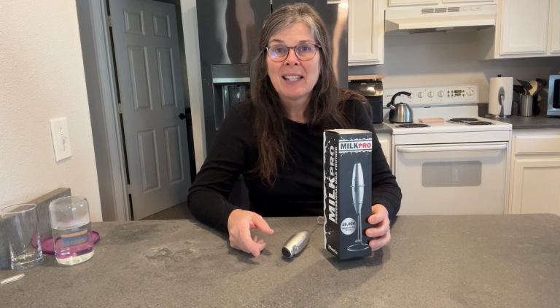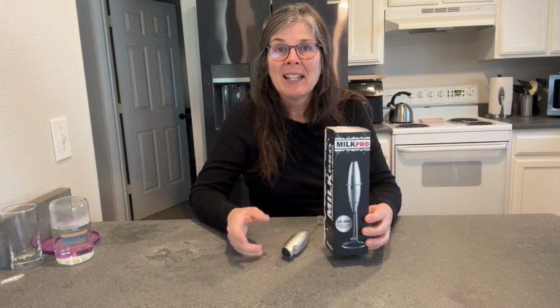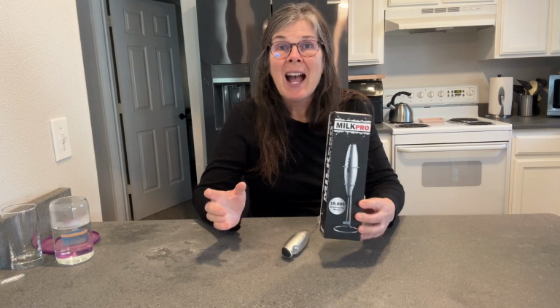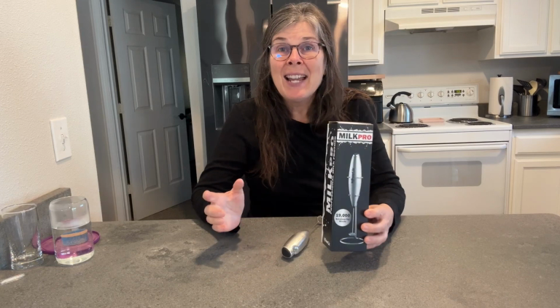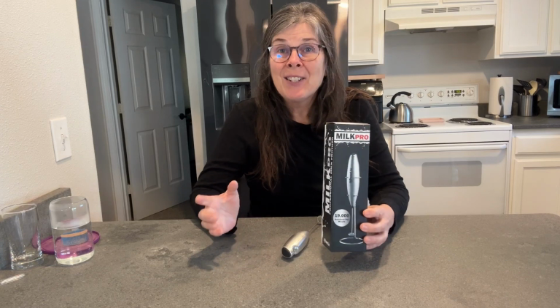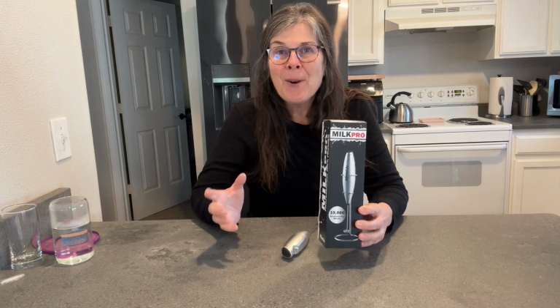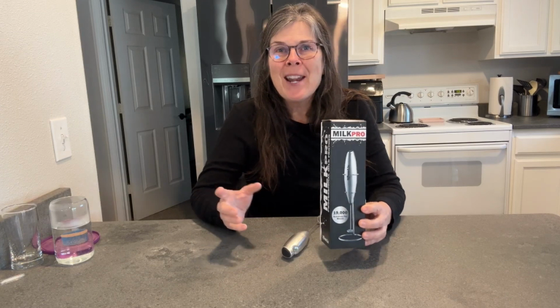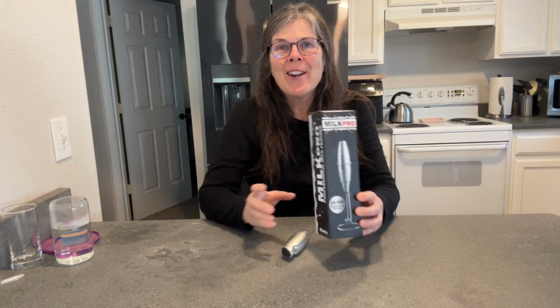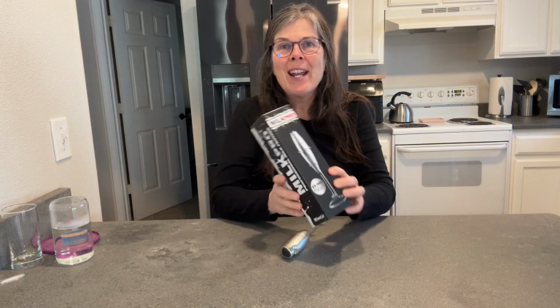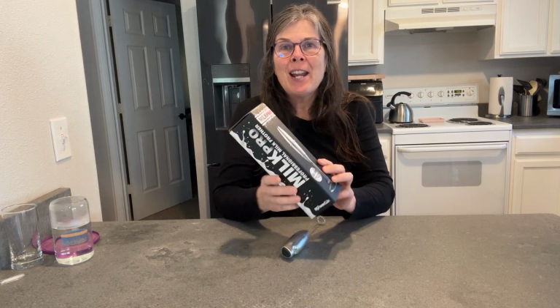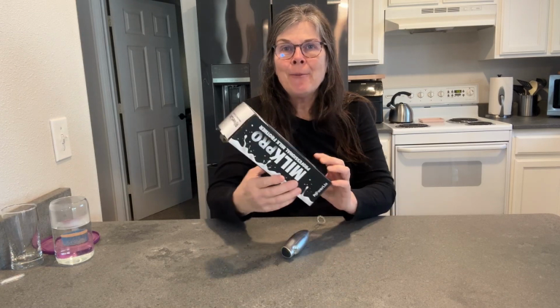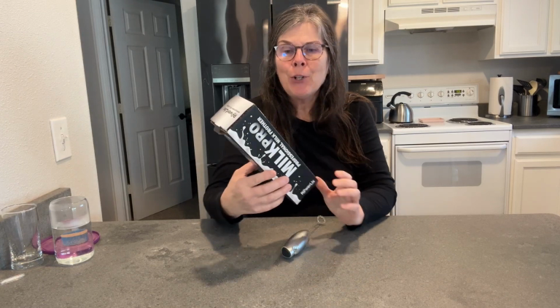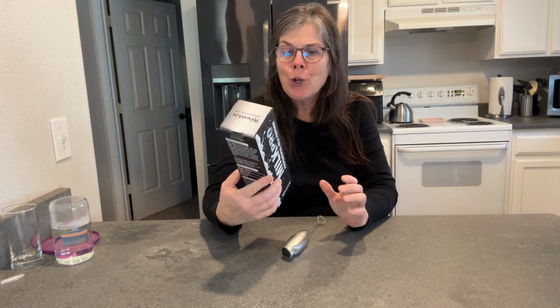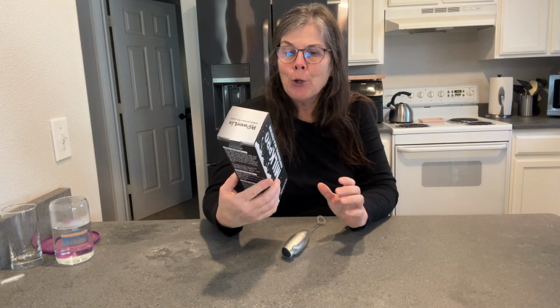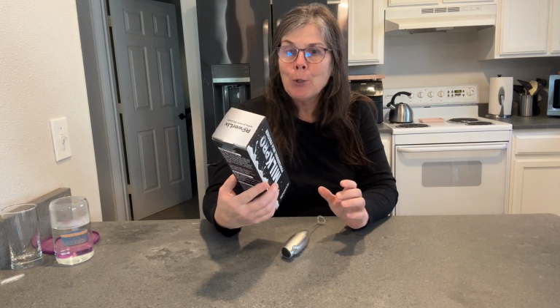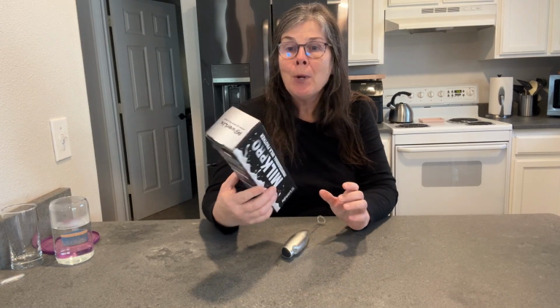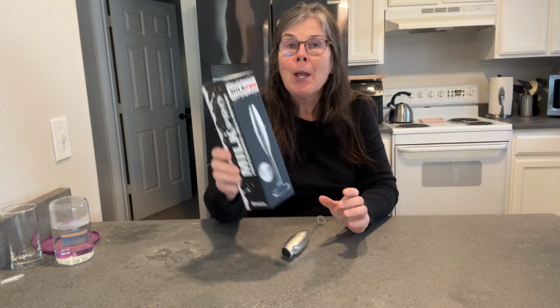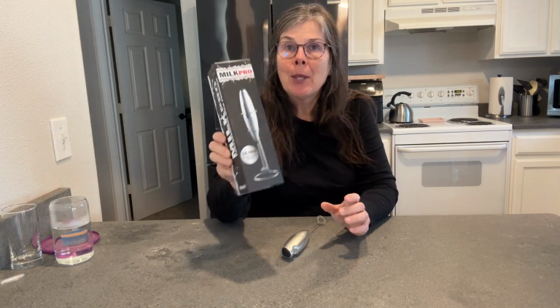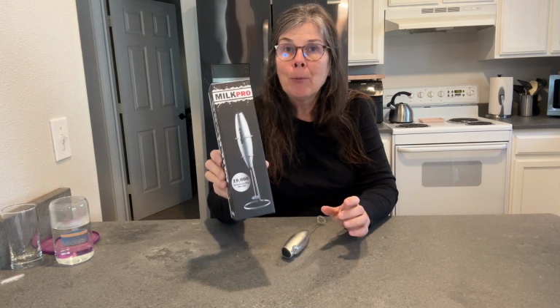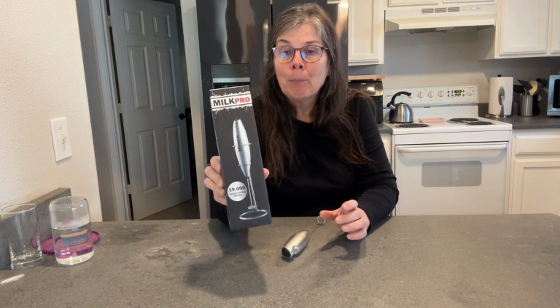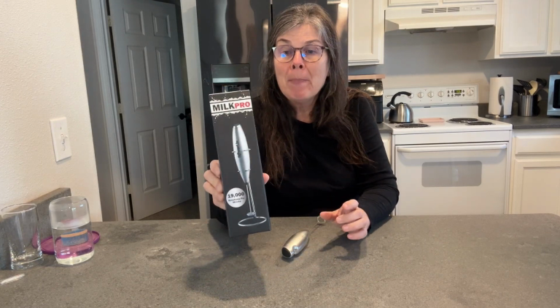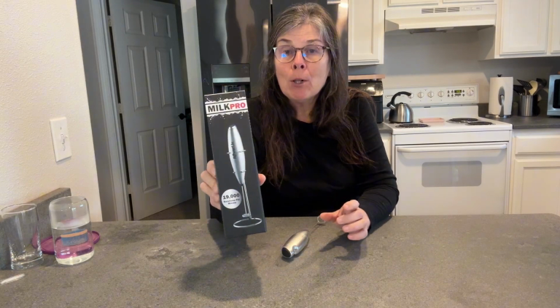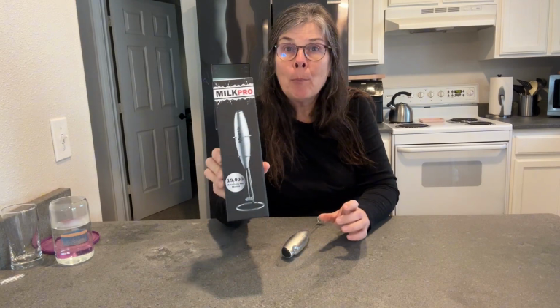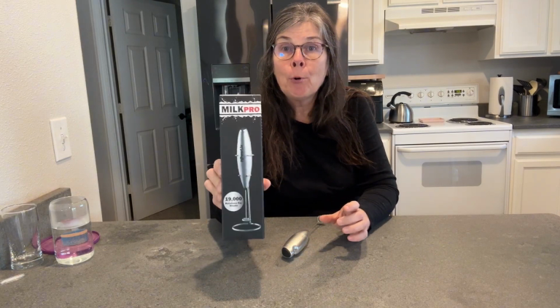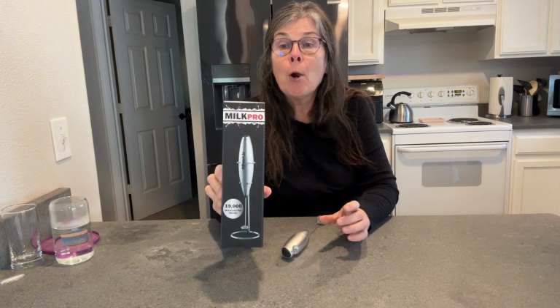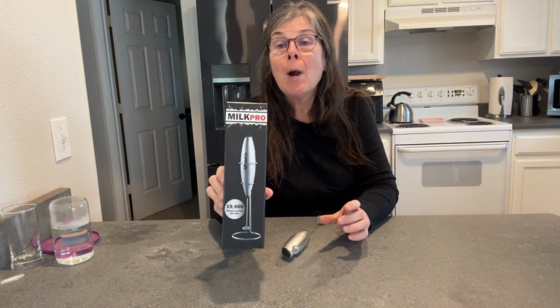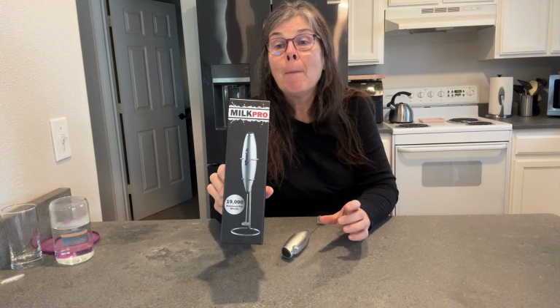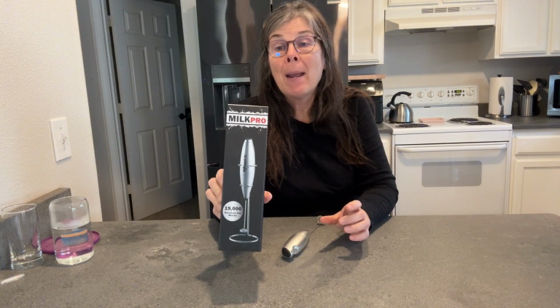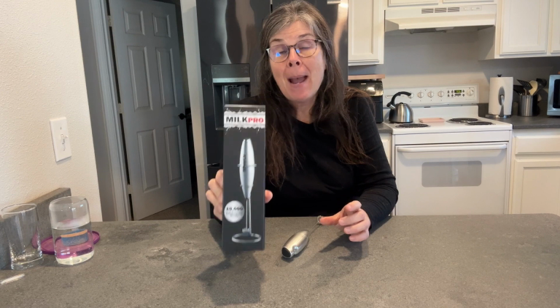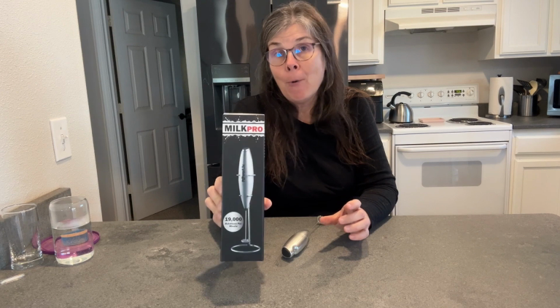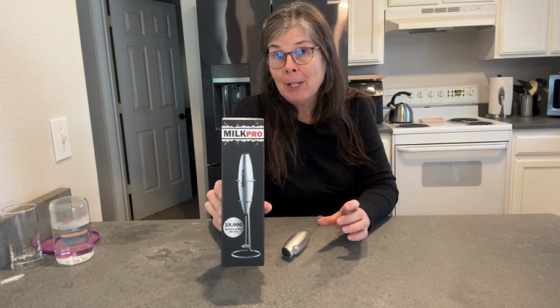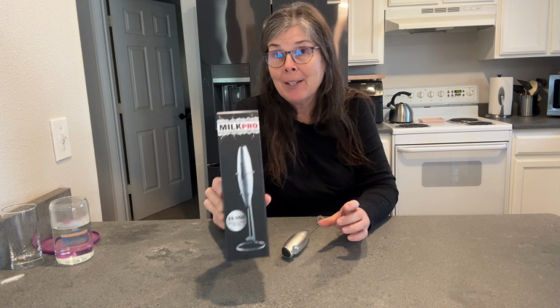Hi, it's Lori here, and I want to show you the Milk Pro by Powerlix.